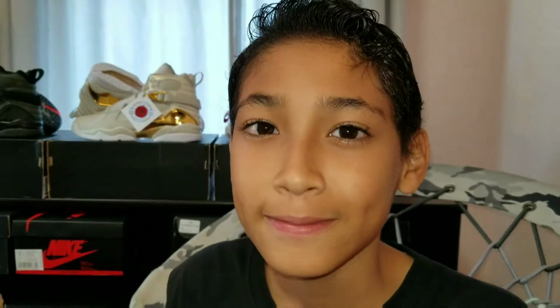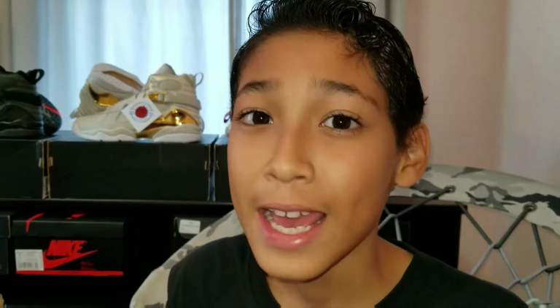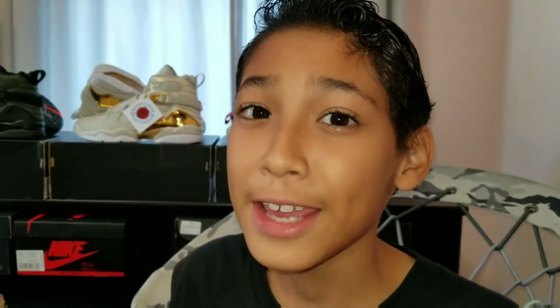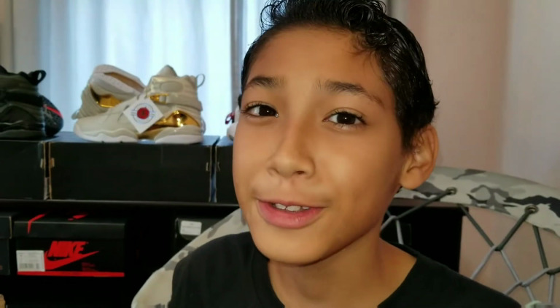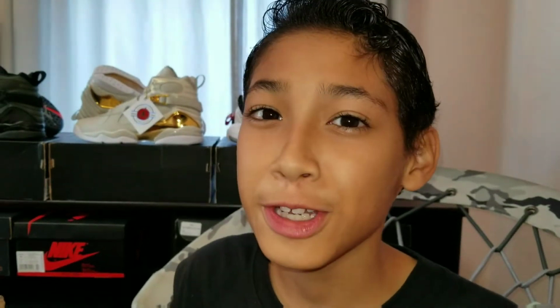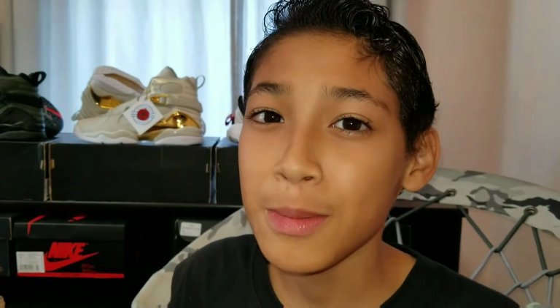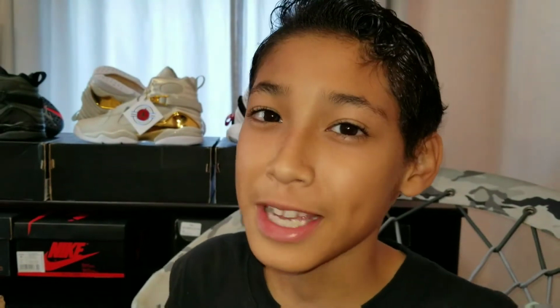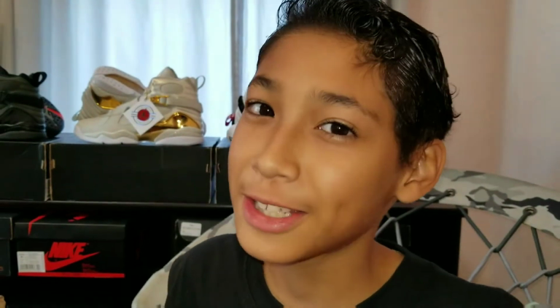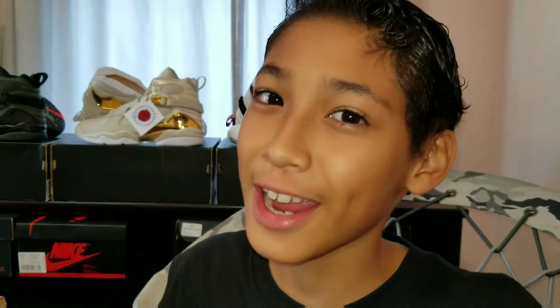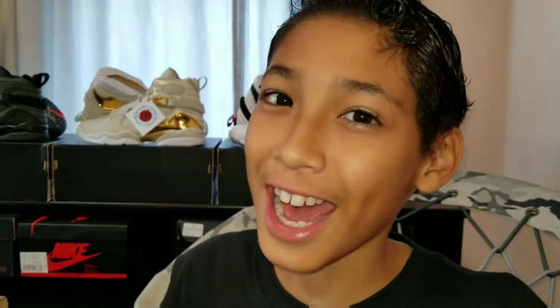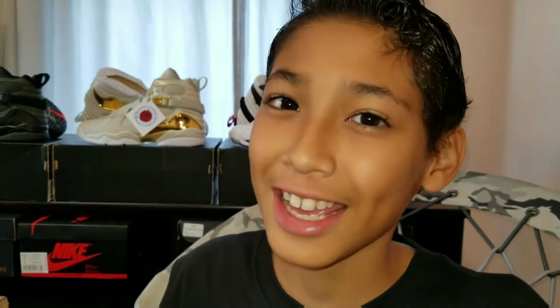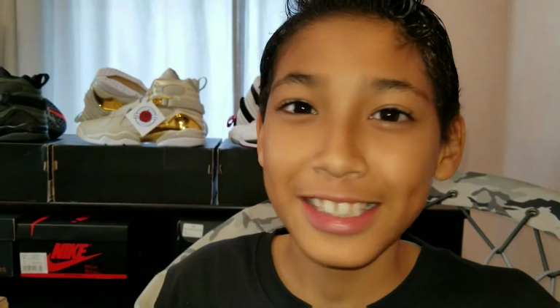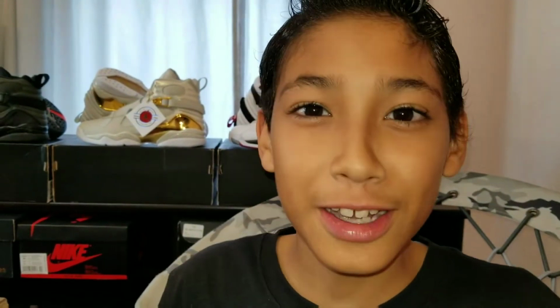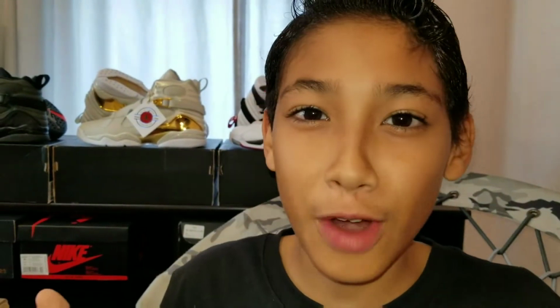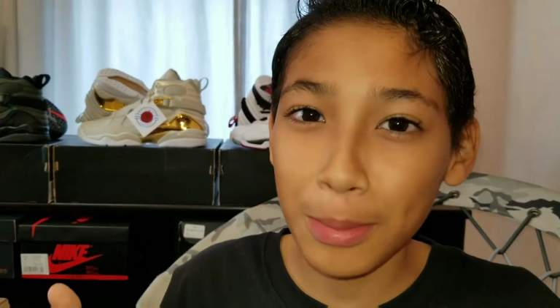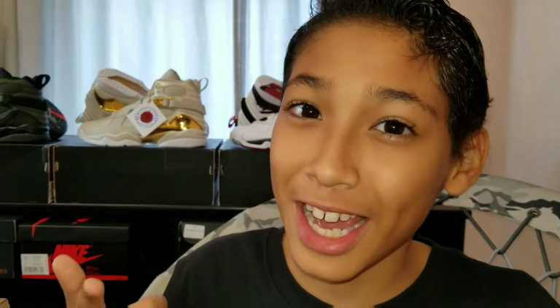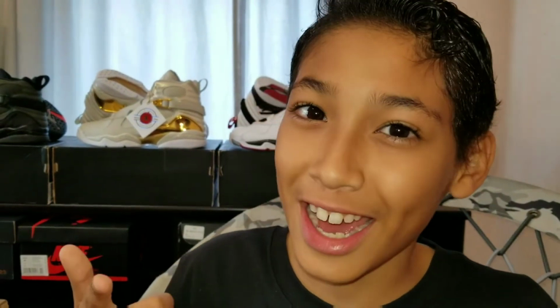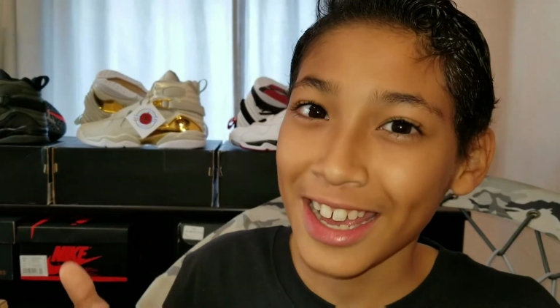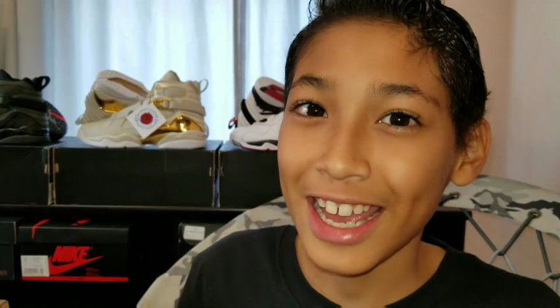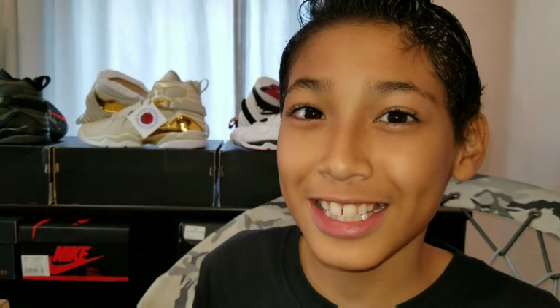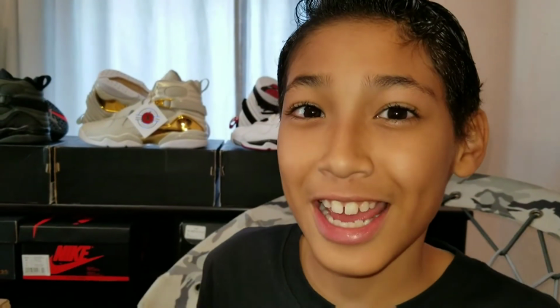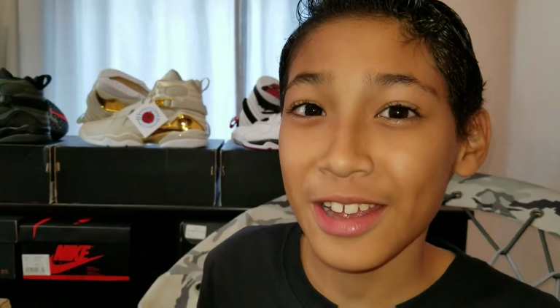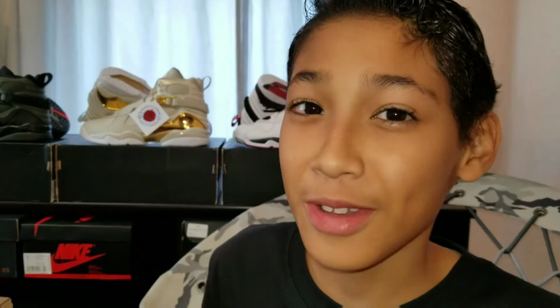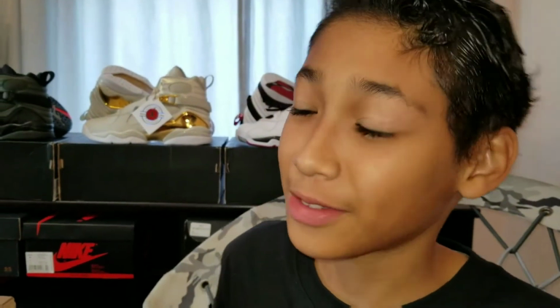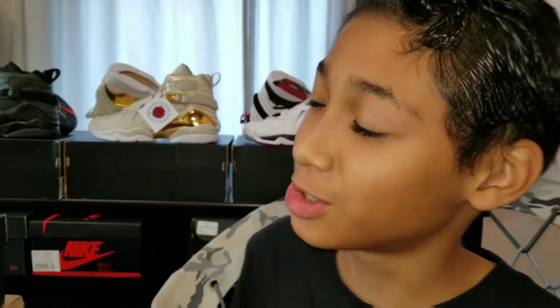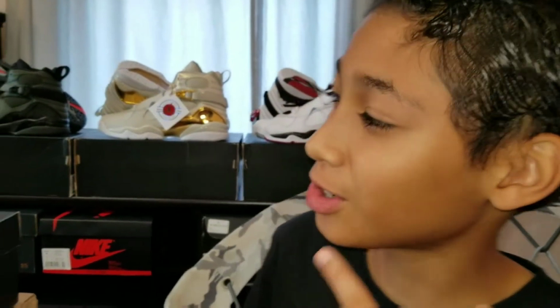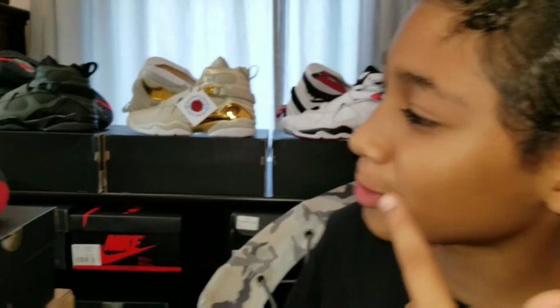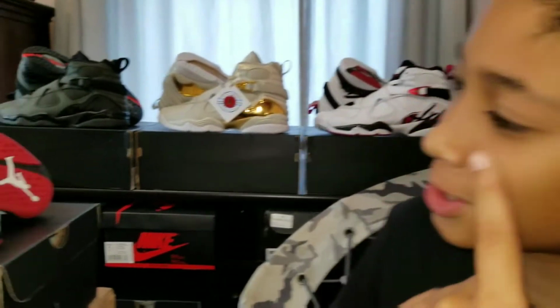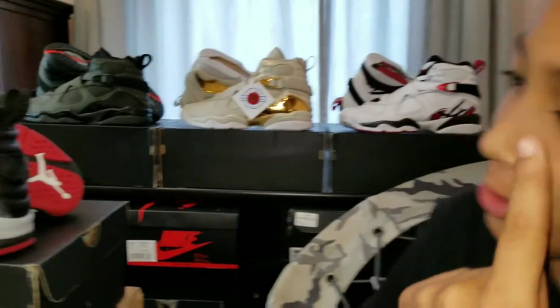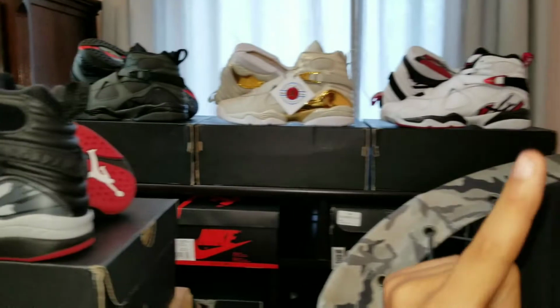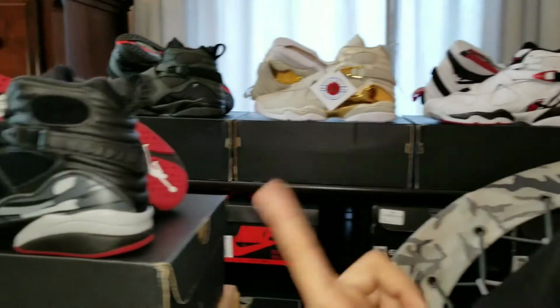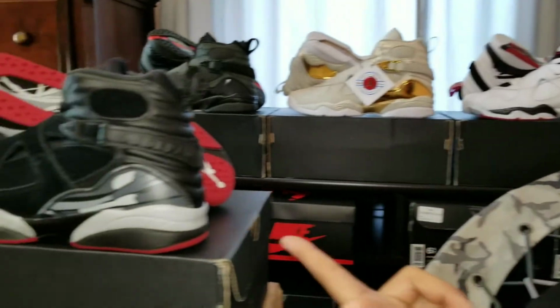Hey YouTube, it's your guy SilverArmyGuy, and today we have the Jordan Retro 8 Bred.